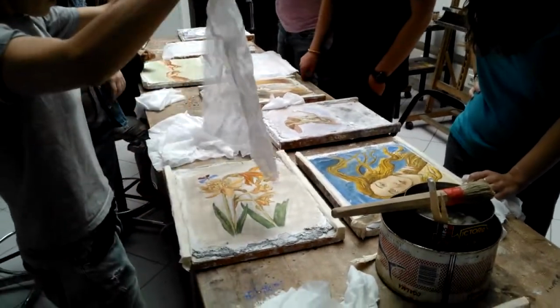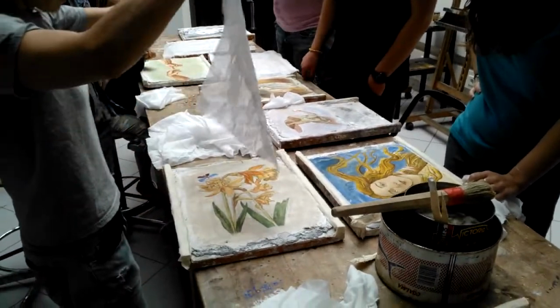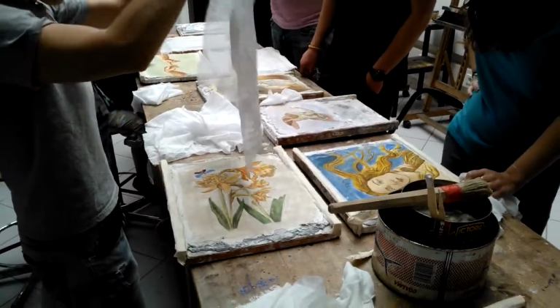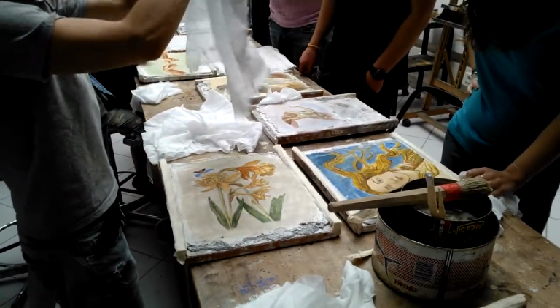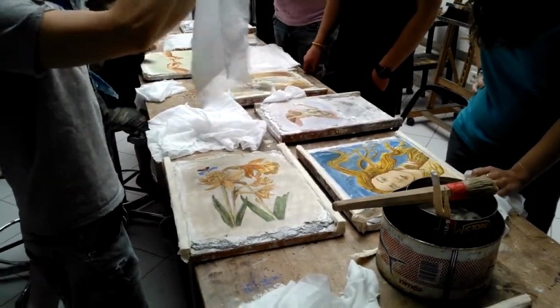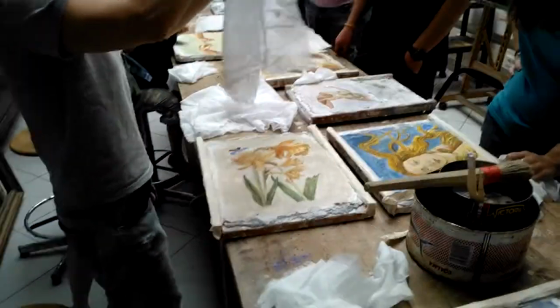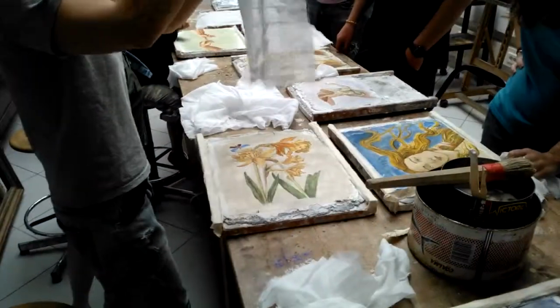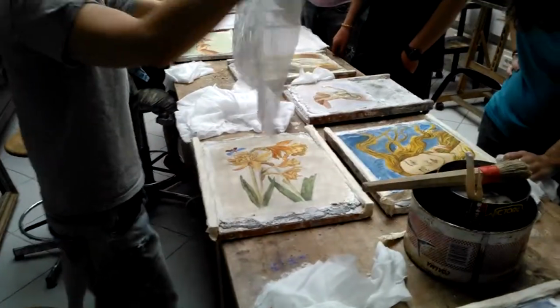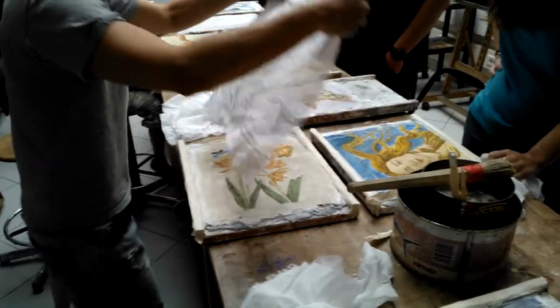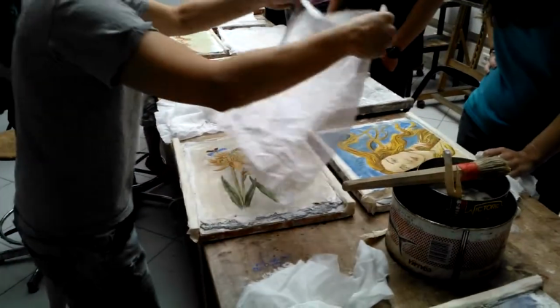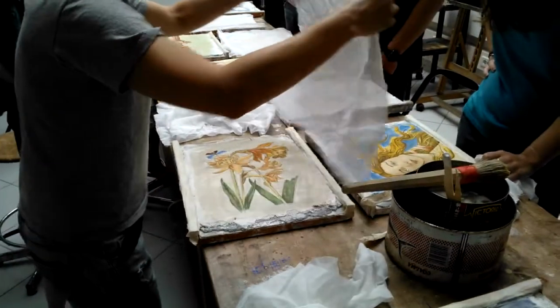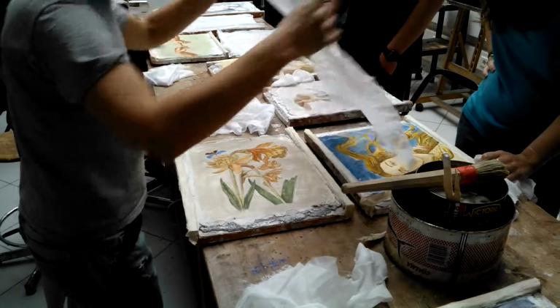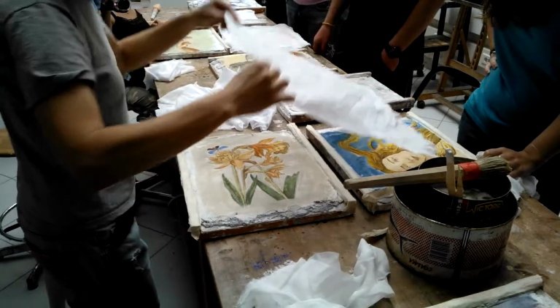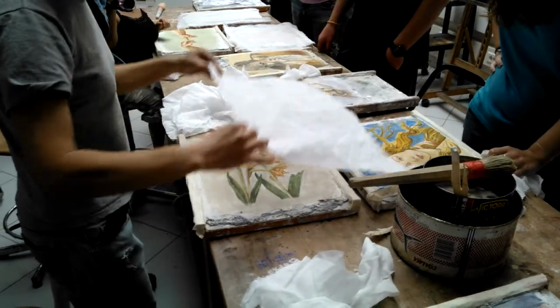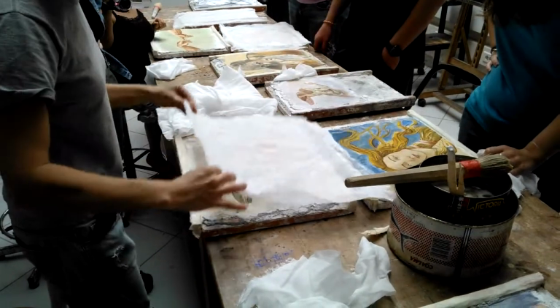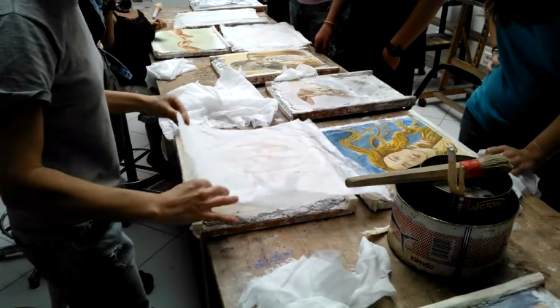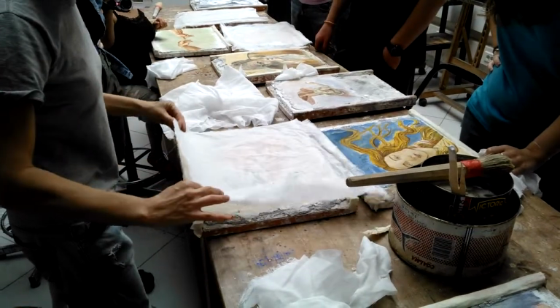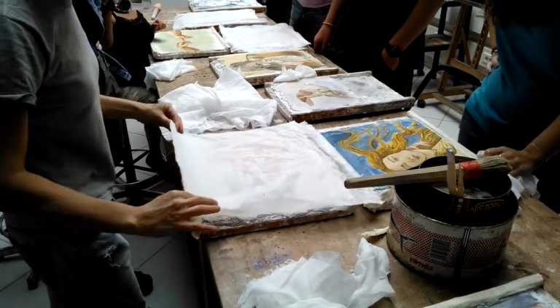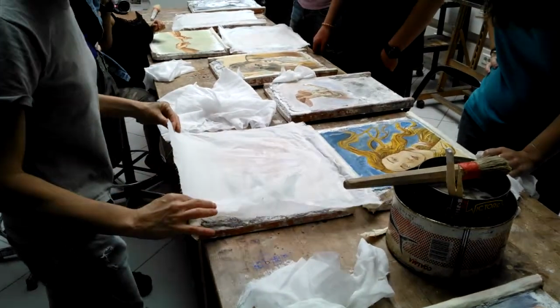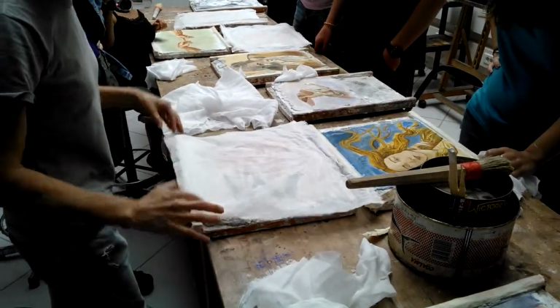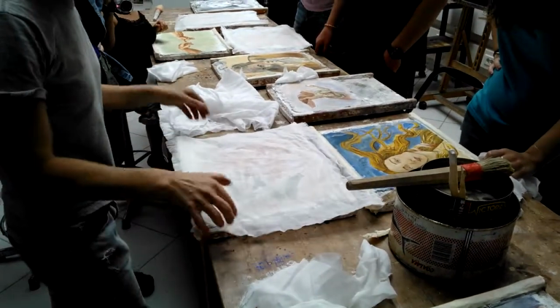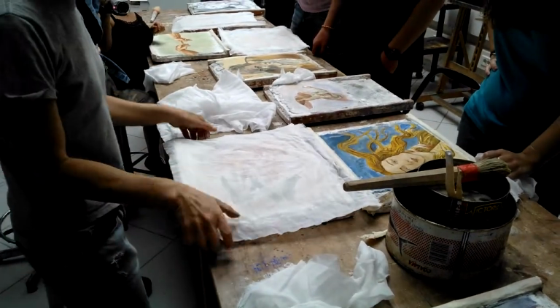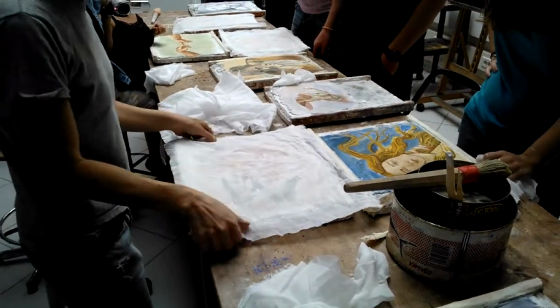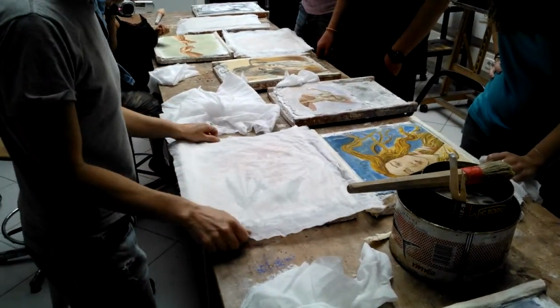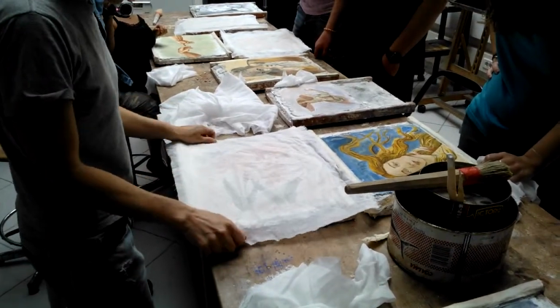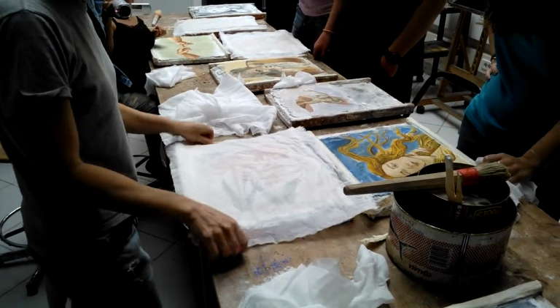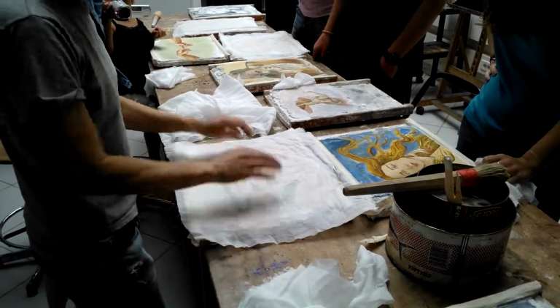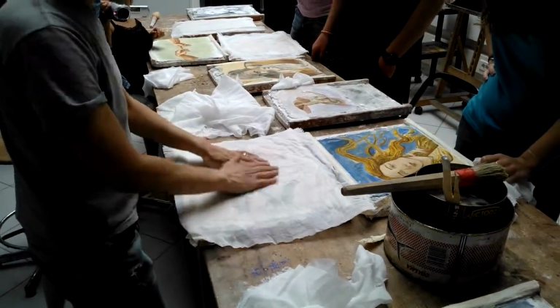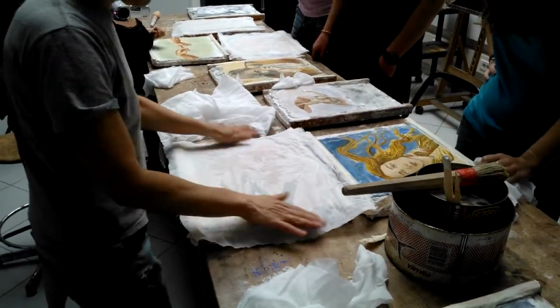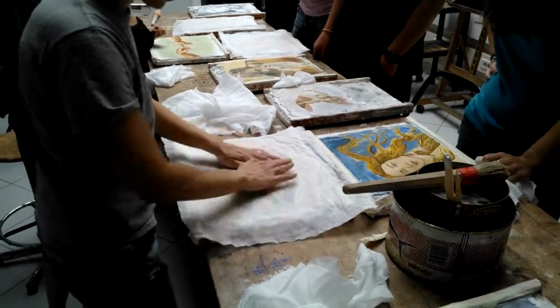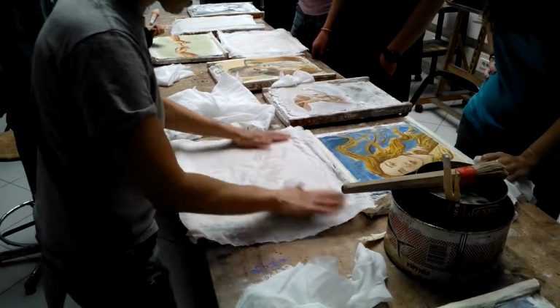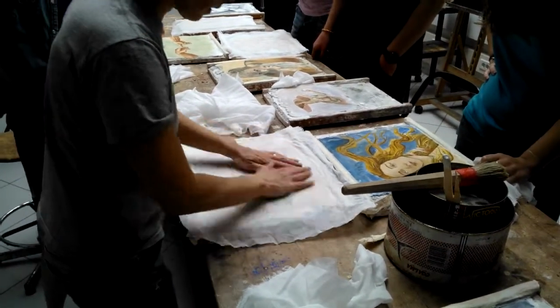This glue washes right off, so don't worry if you're going to have to get it on your hands. But it's supposed to be really good for your skin.